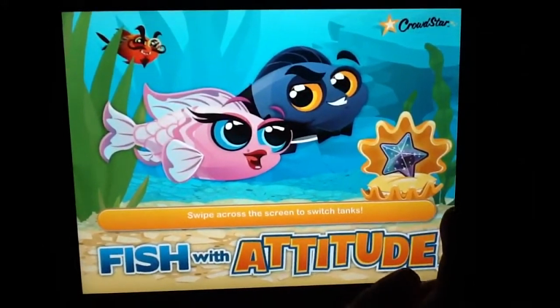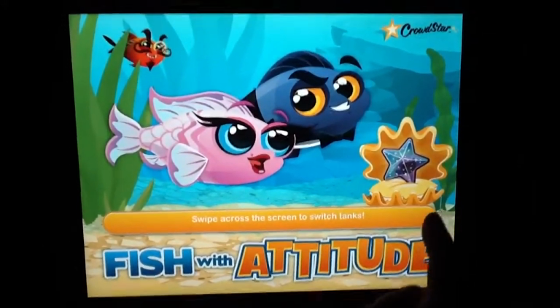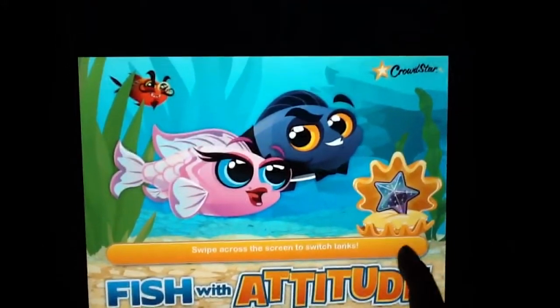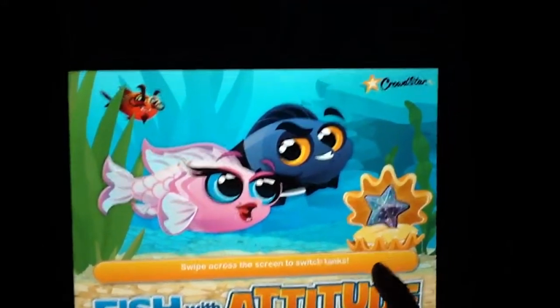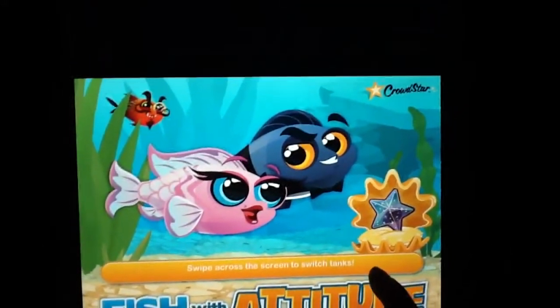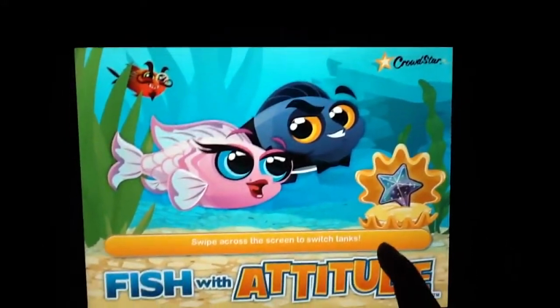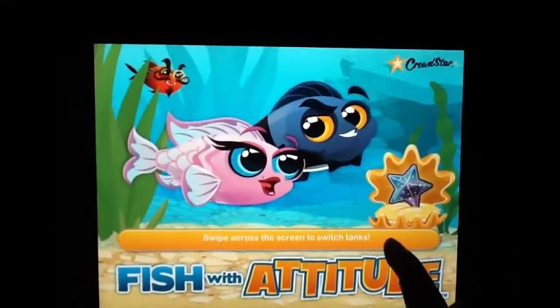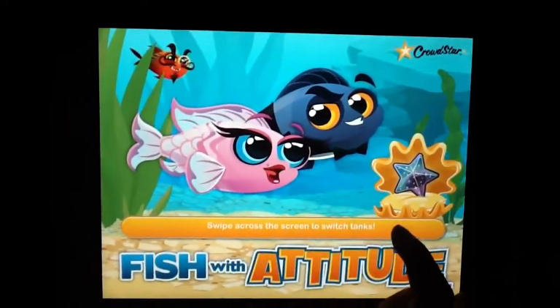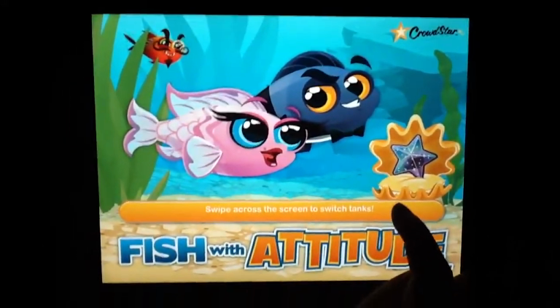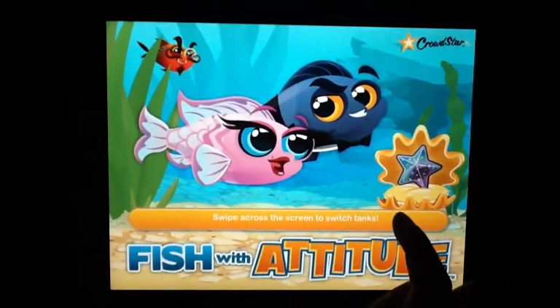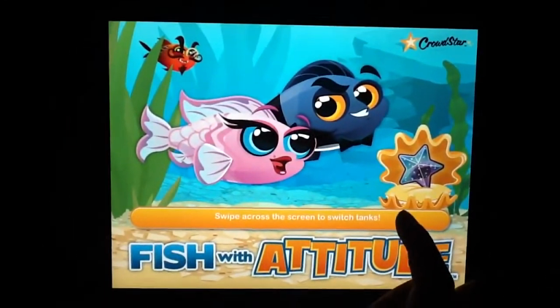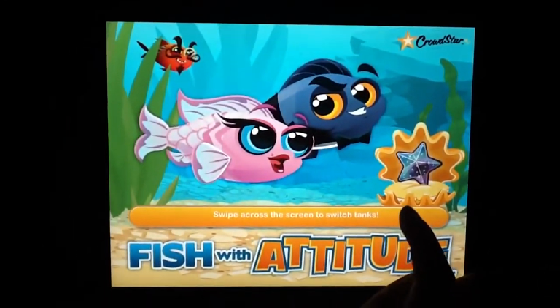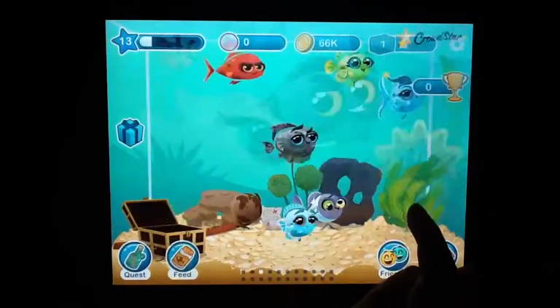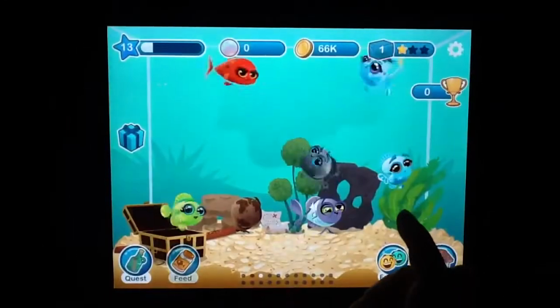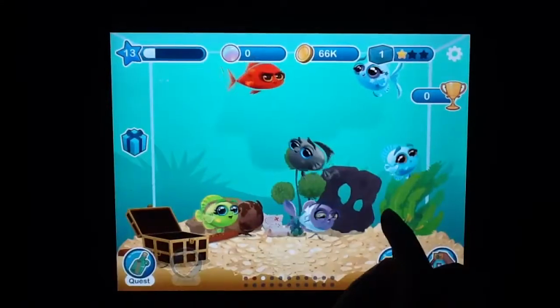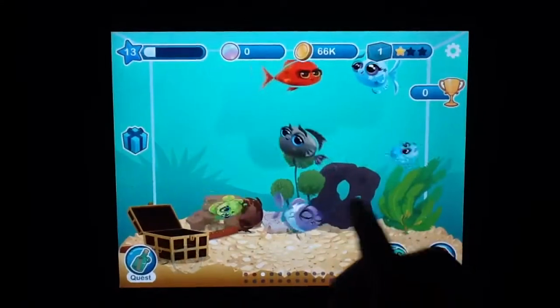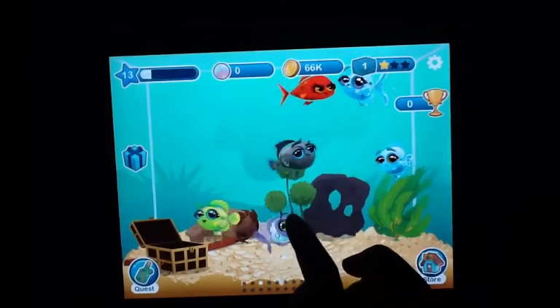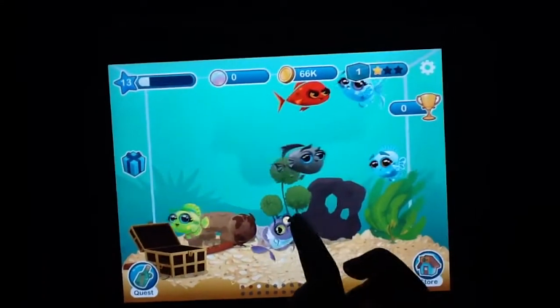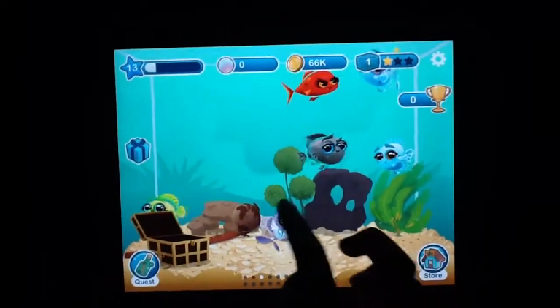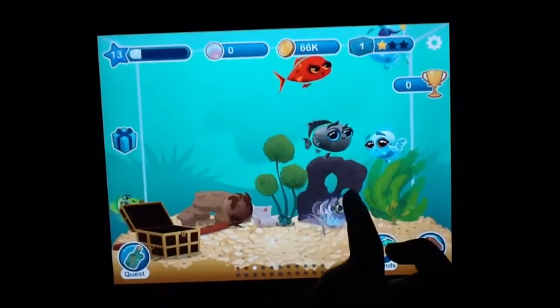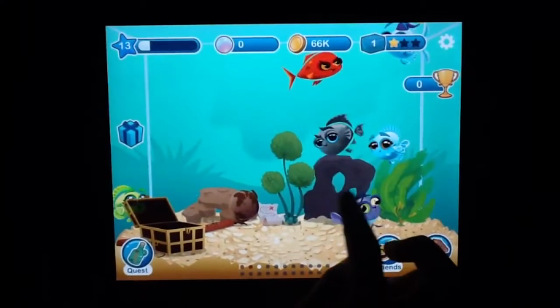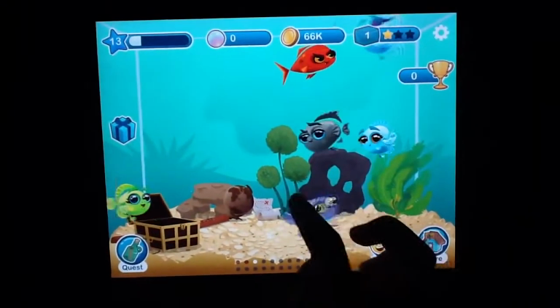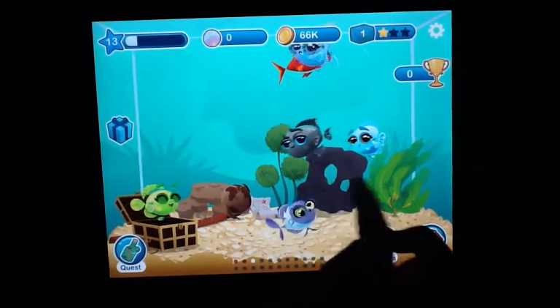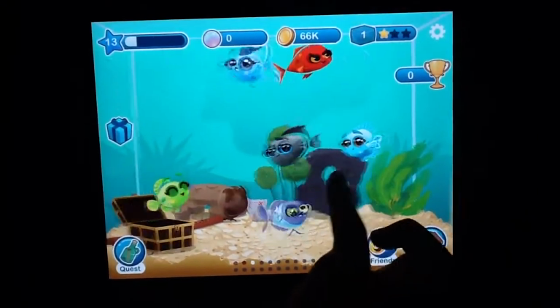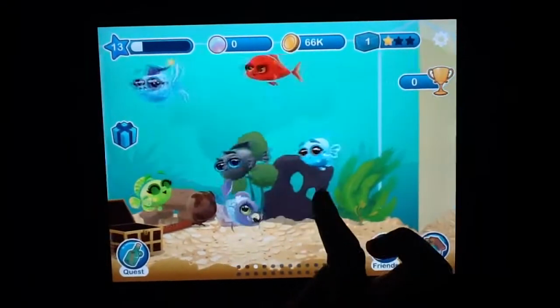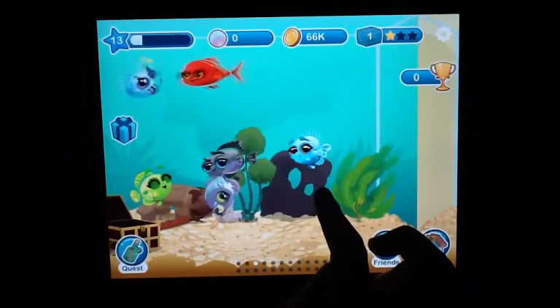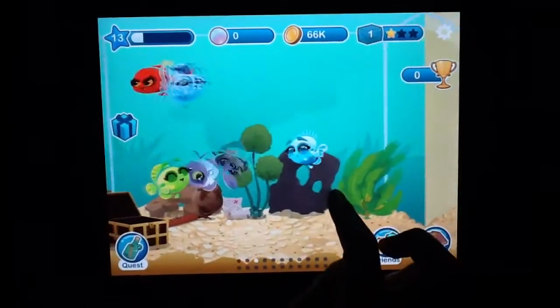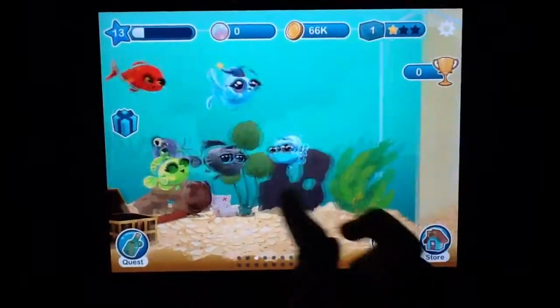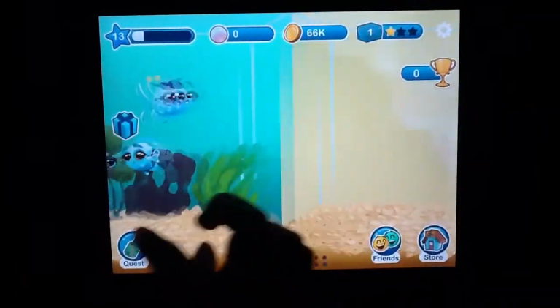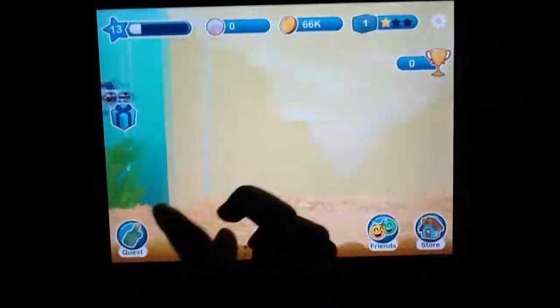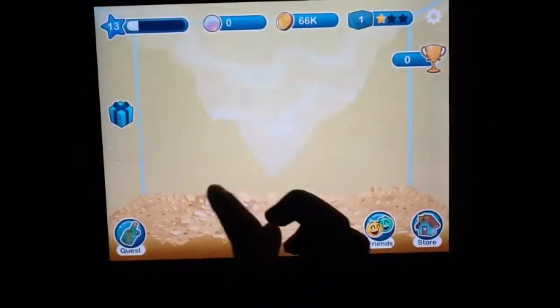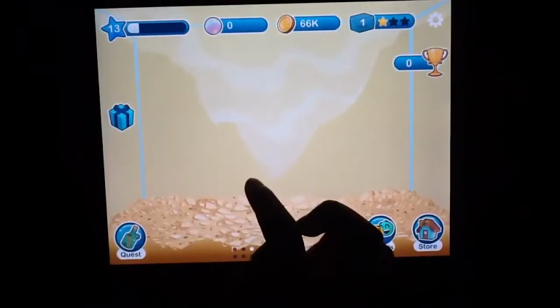So right now we're just gonna show you the fishes that we have.